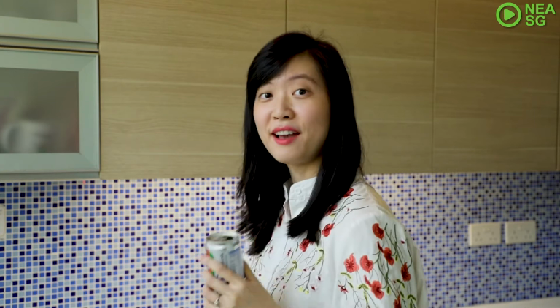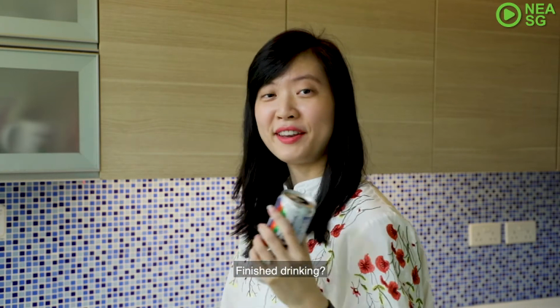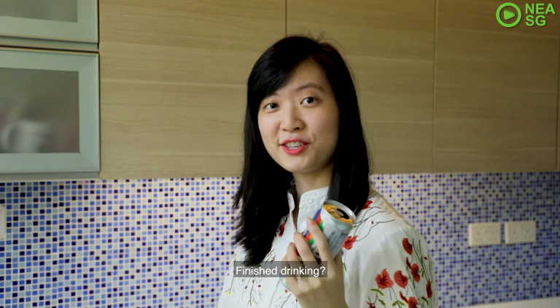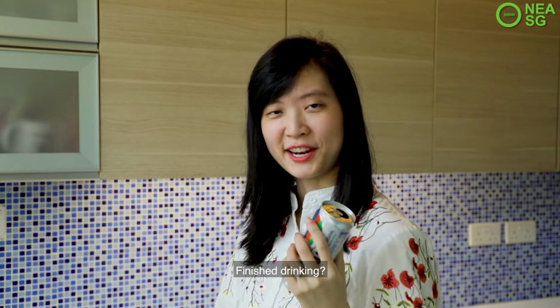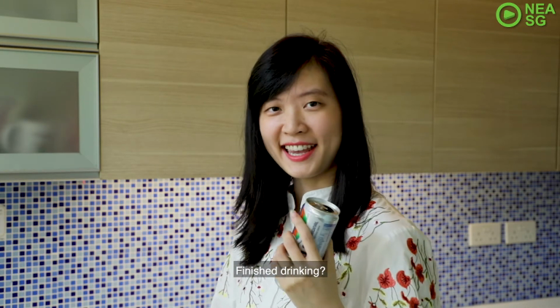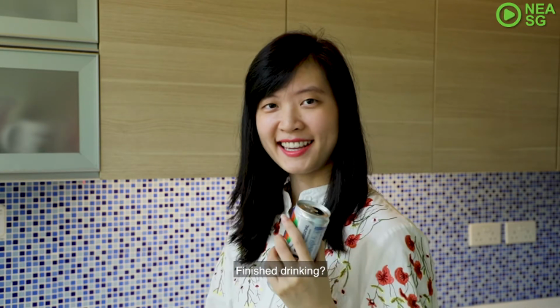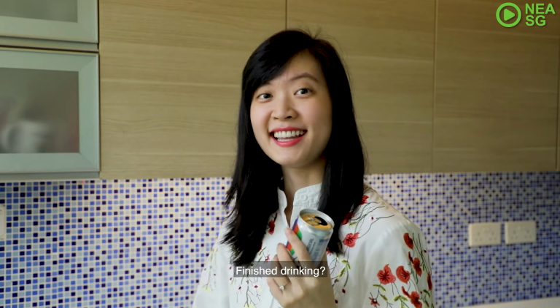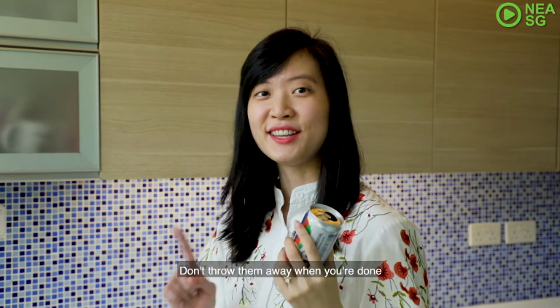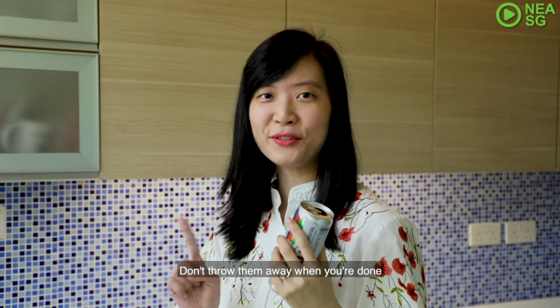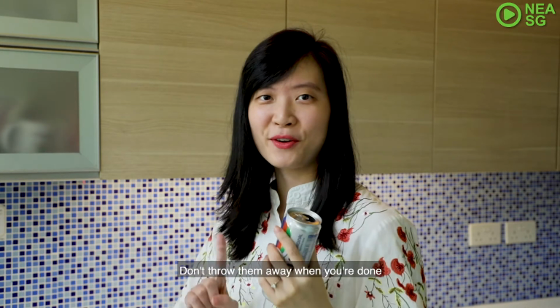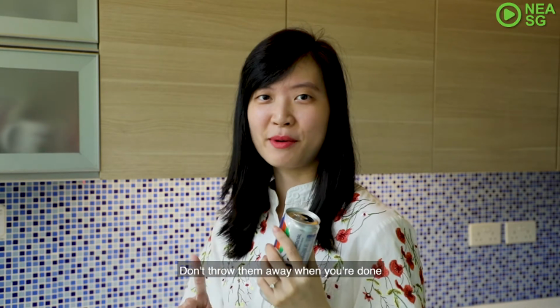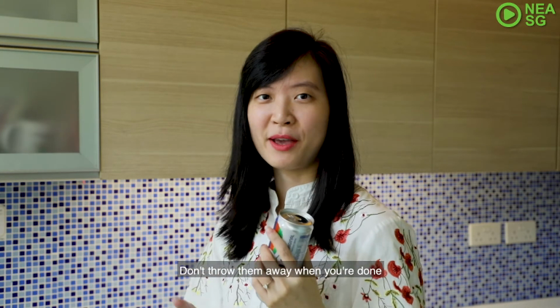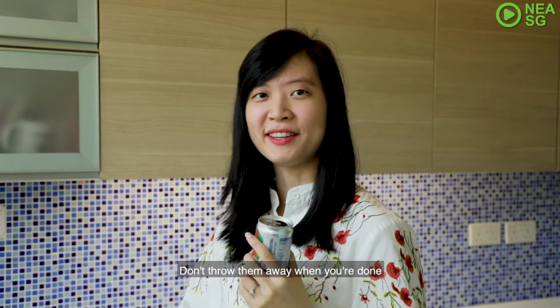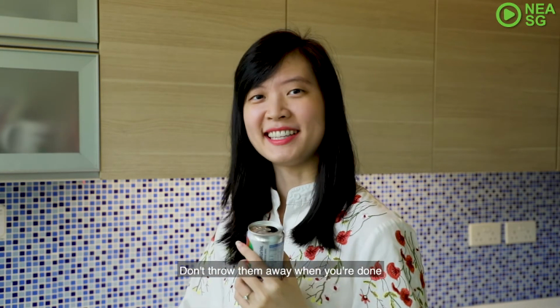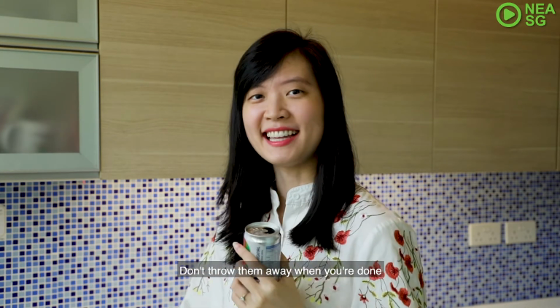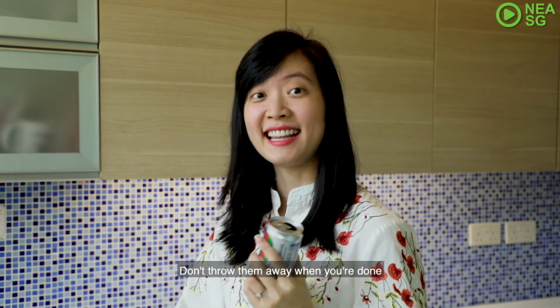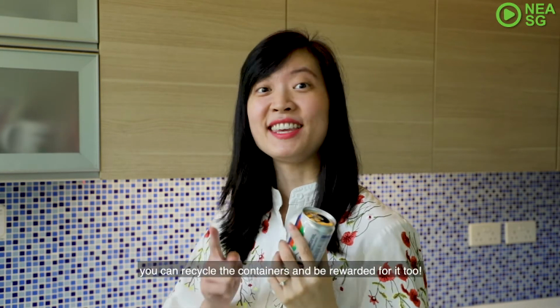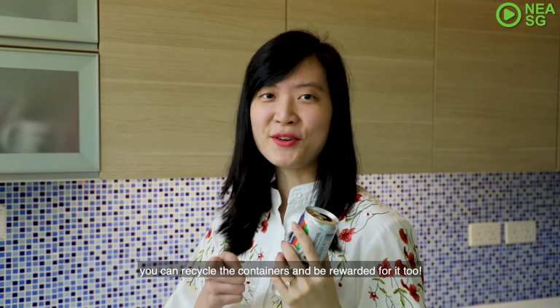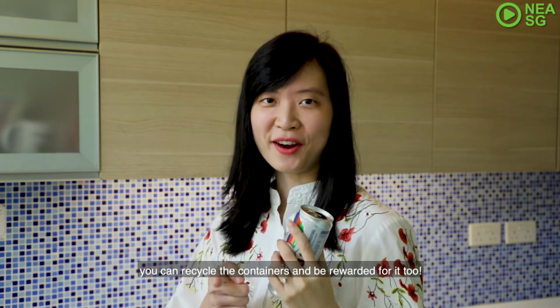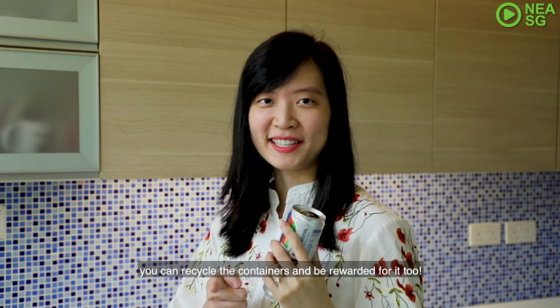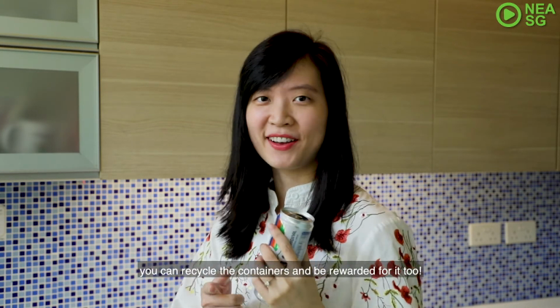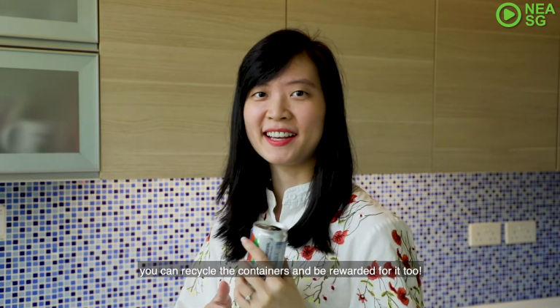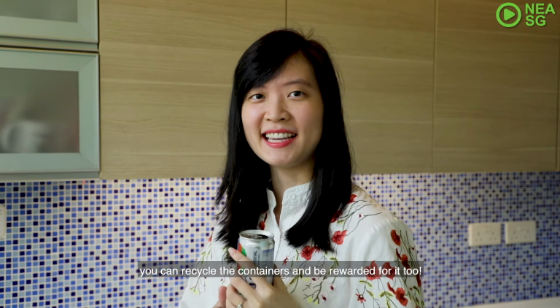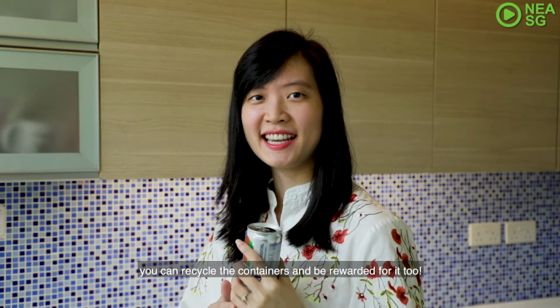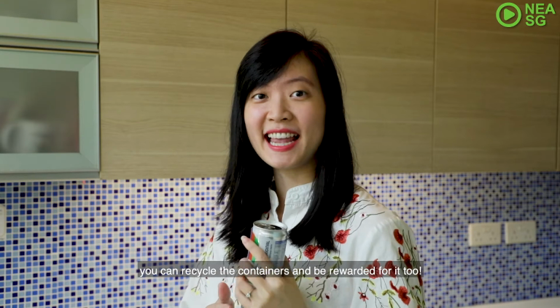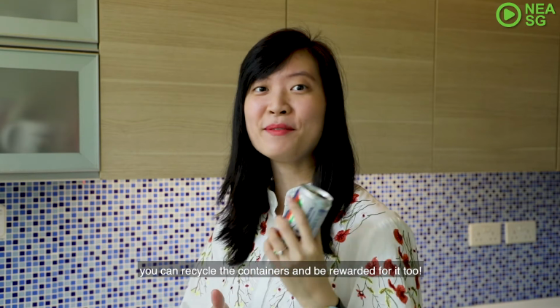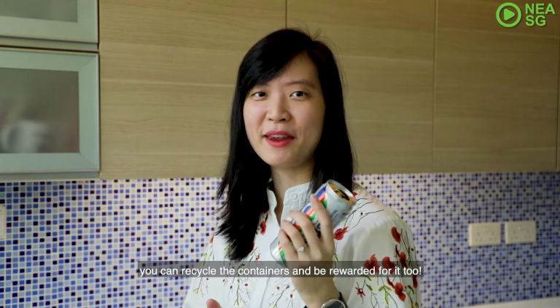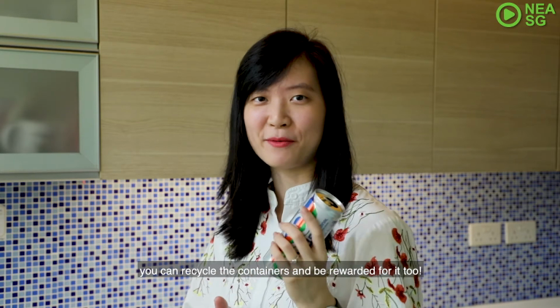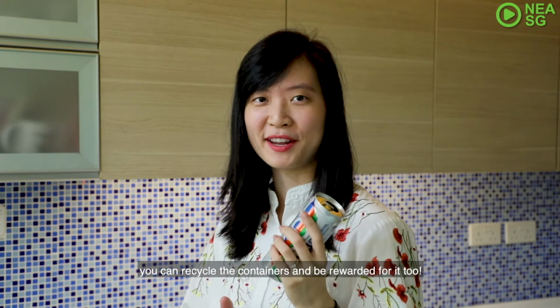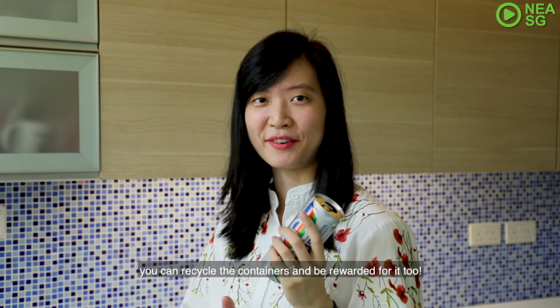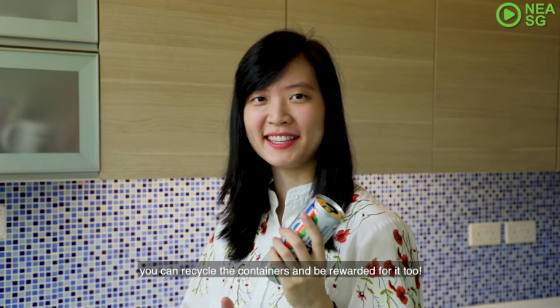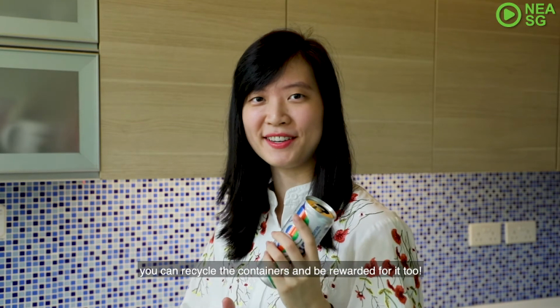Finish drinking? Don't throw them away when you're done. You can recycle the containers and be rewarded for it too.